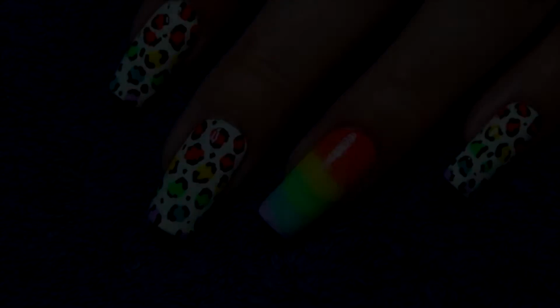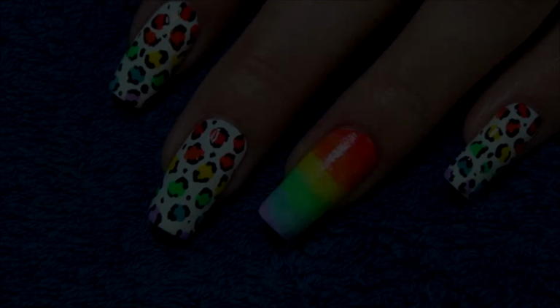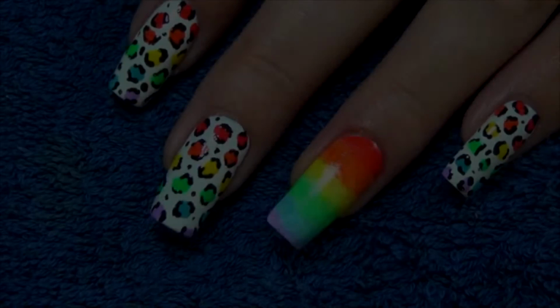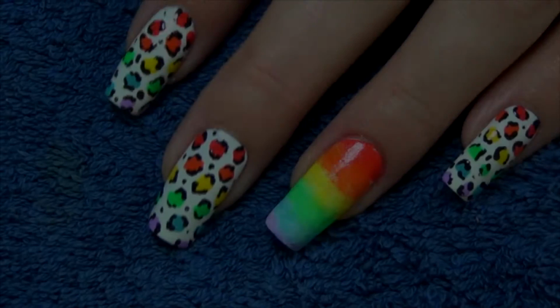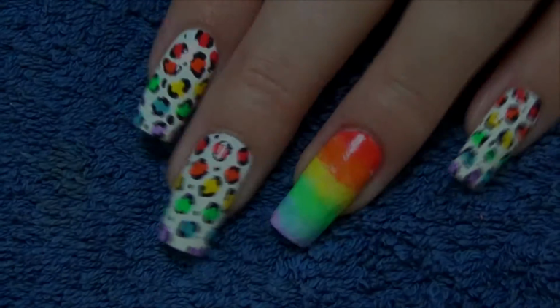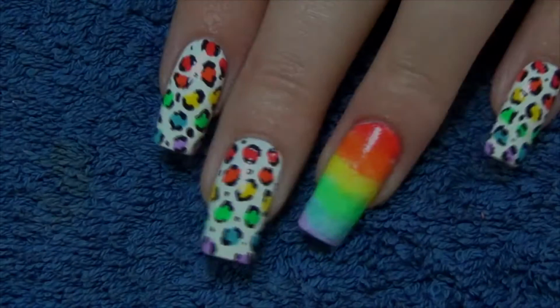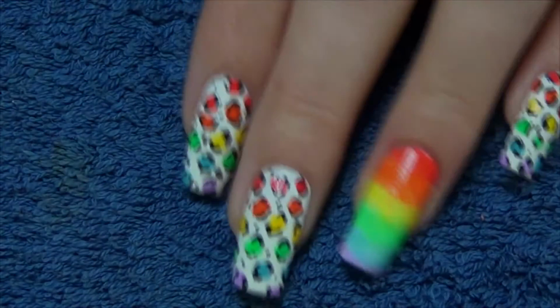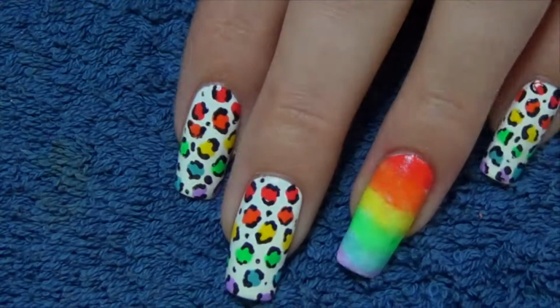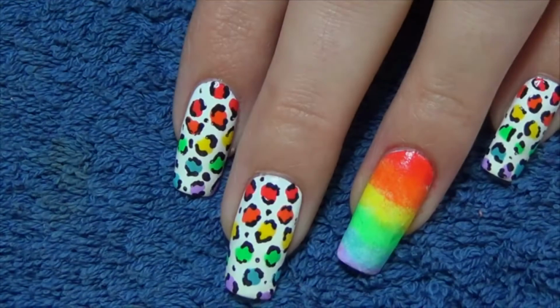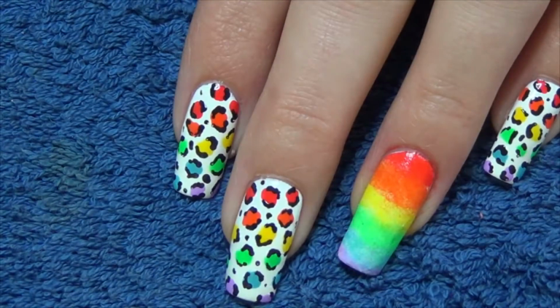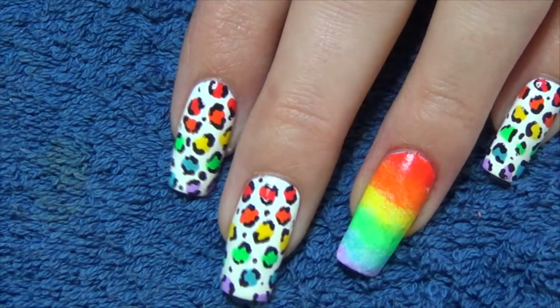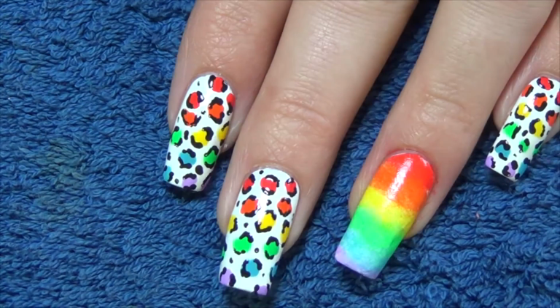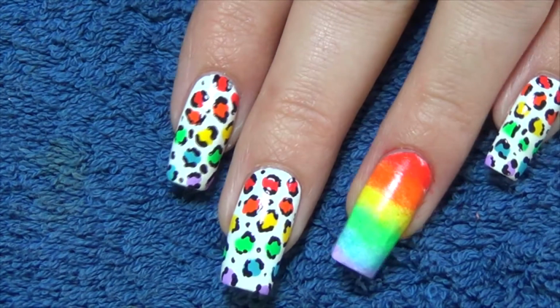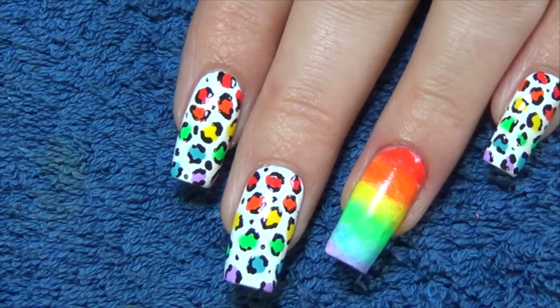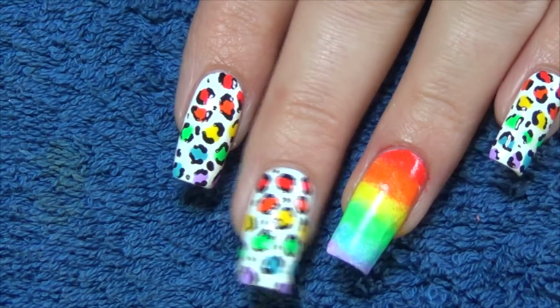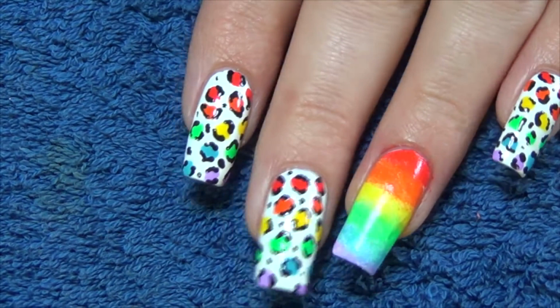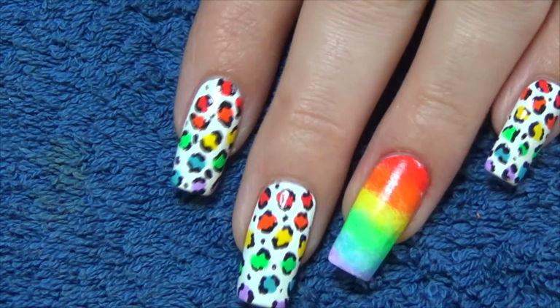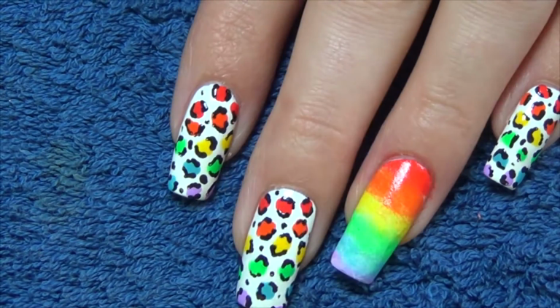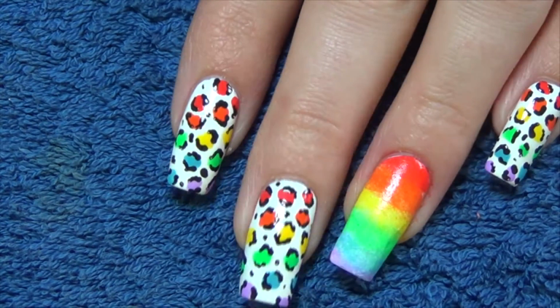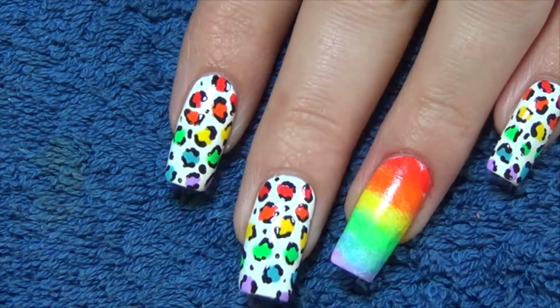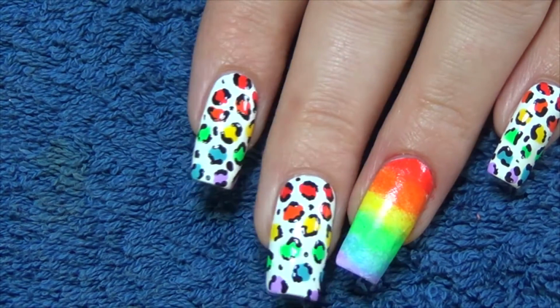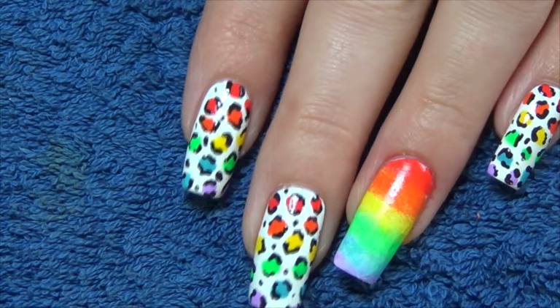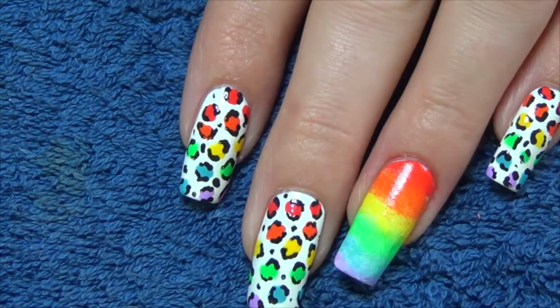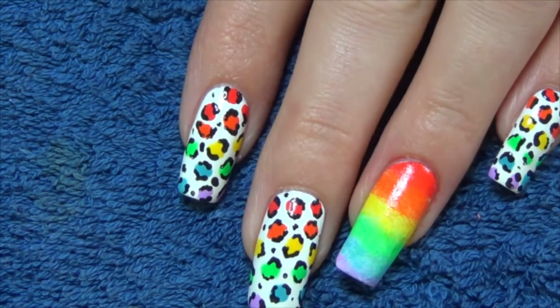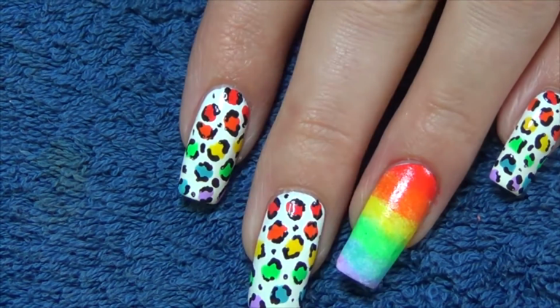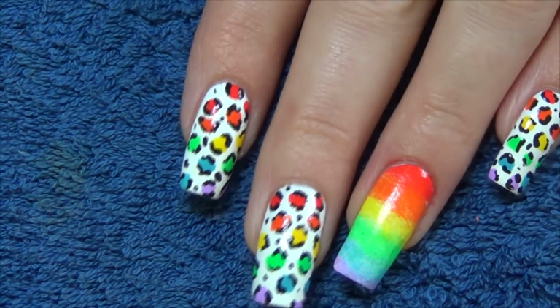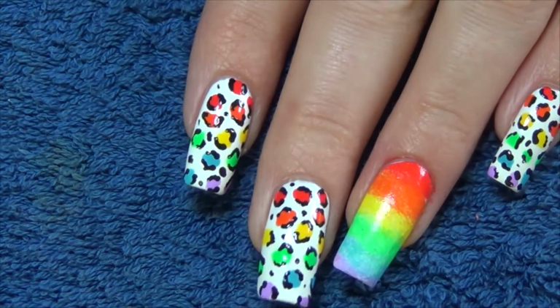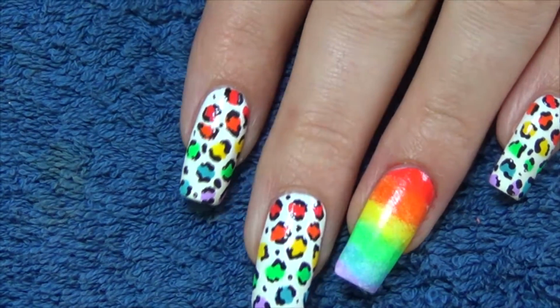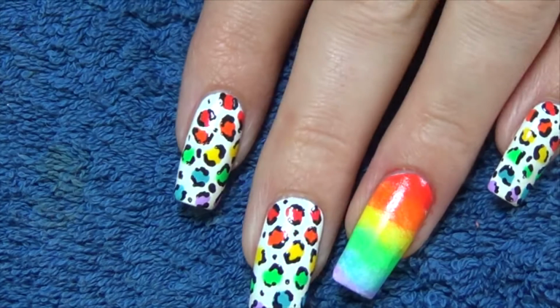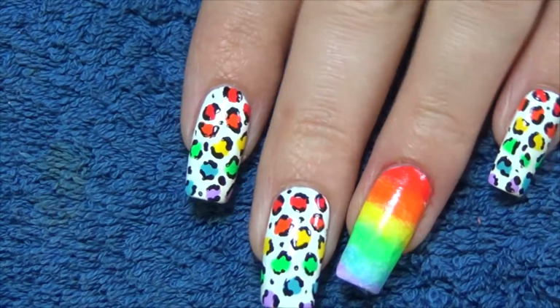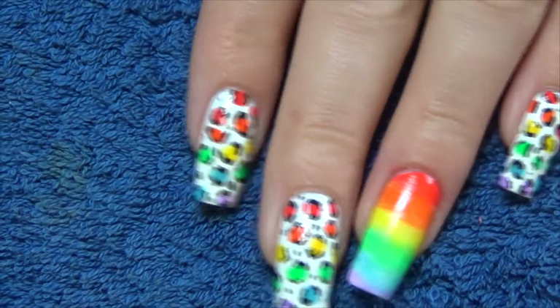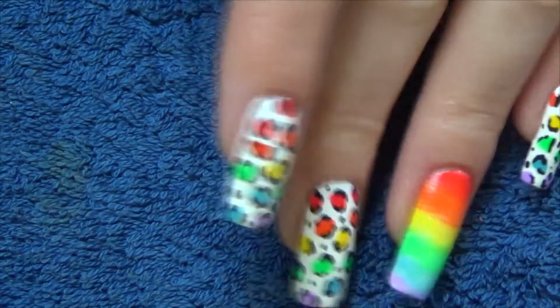To finish off the leopard print design, we're going to go partially around each of the coloured spots in black.